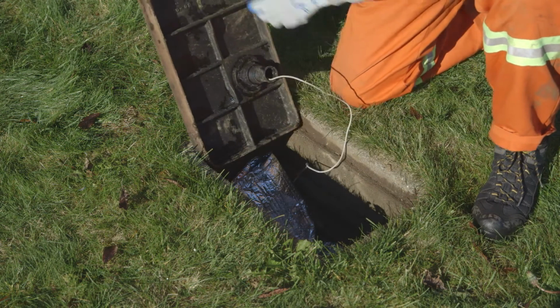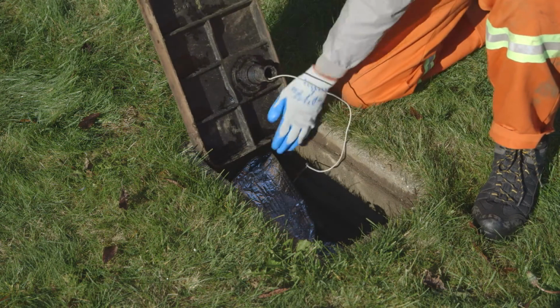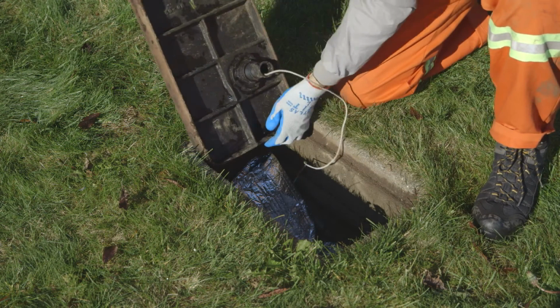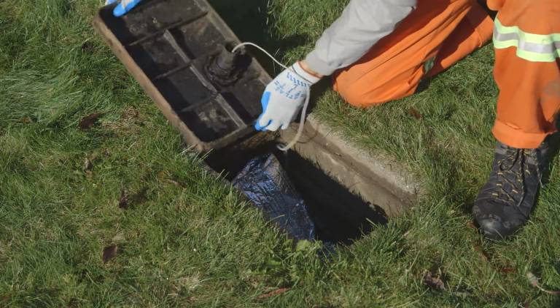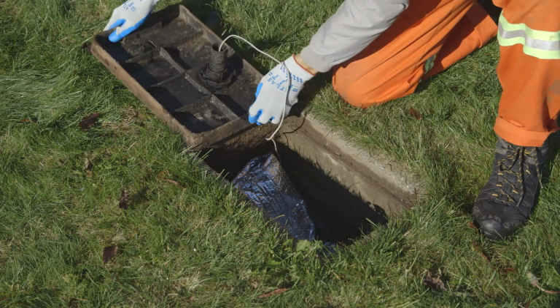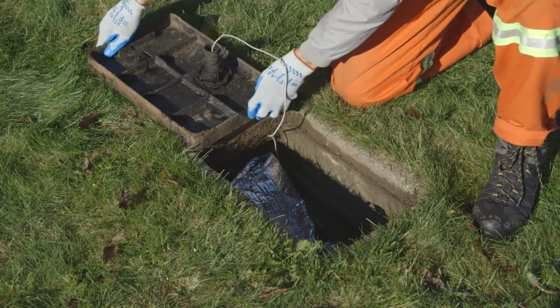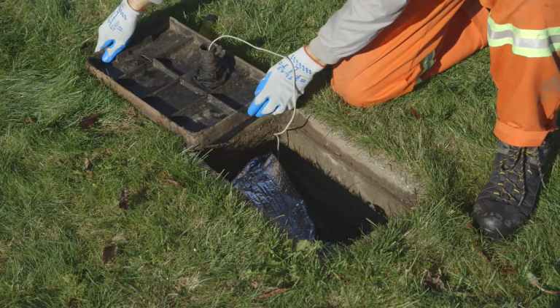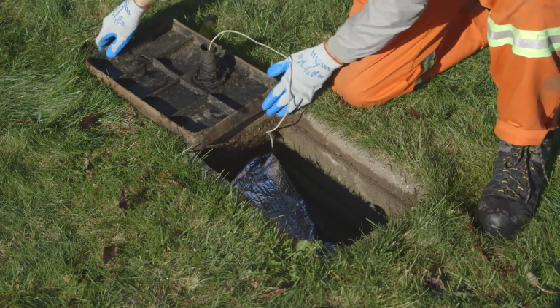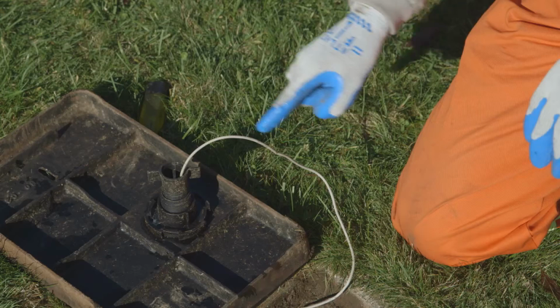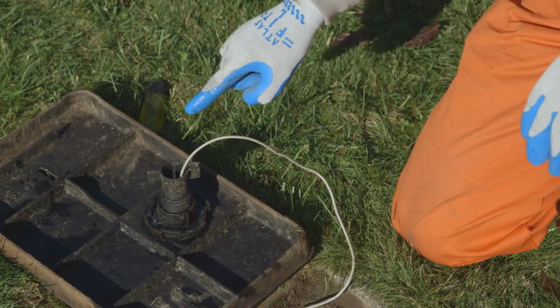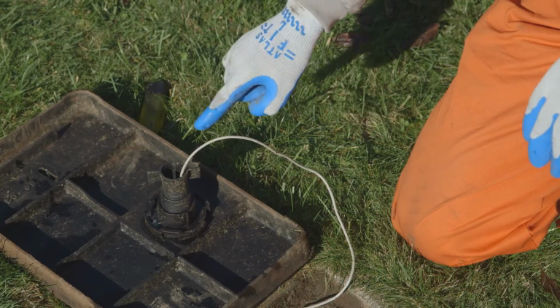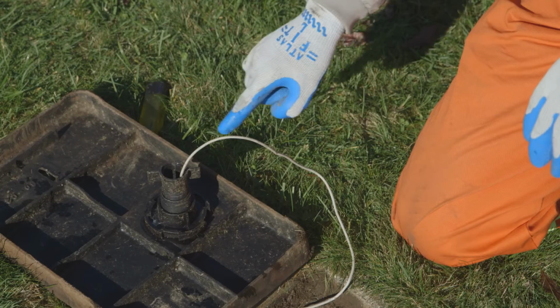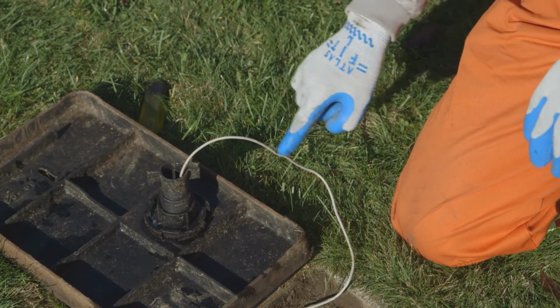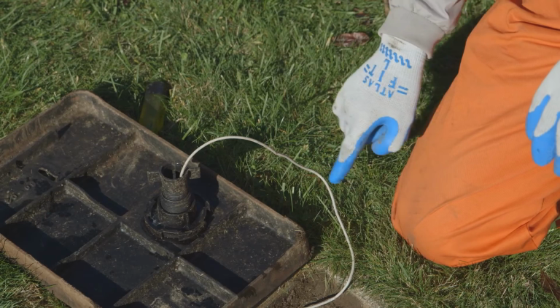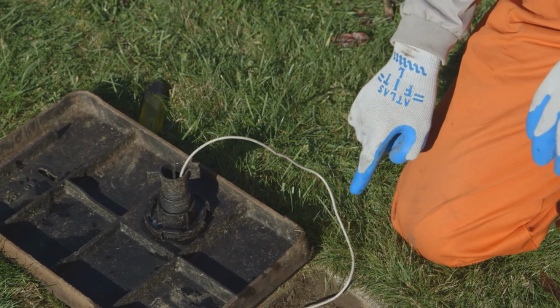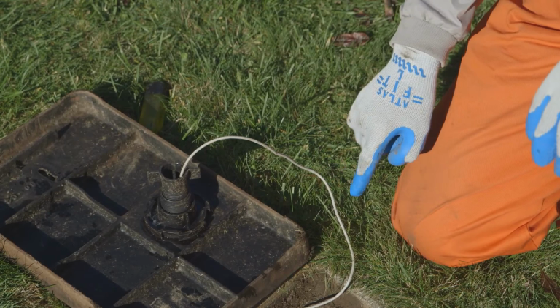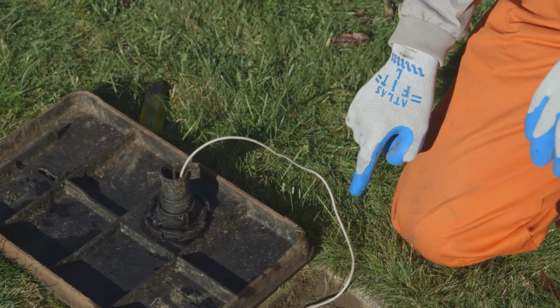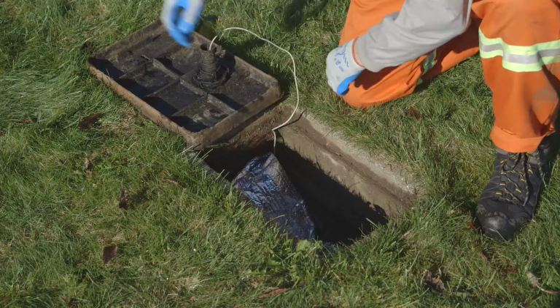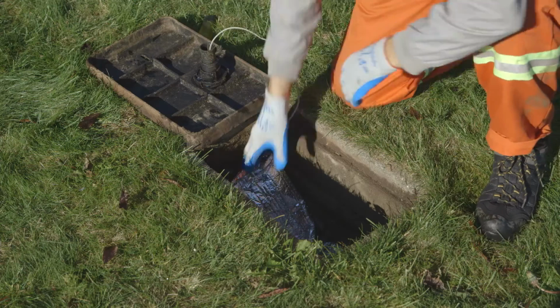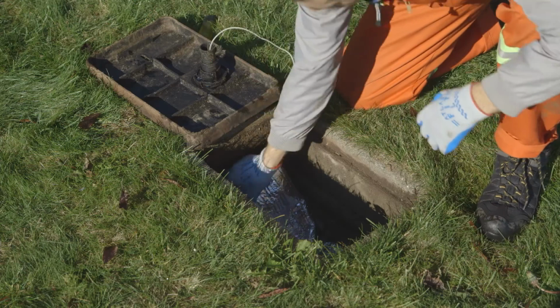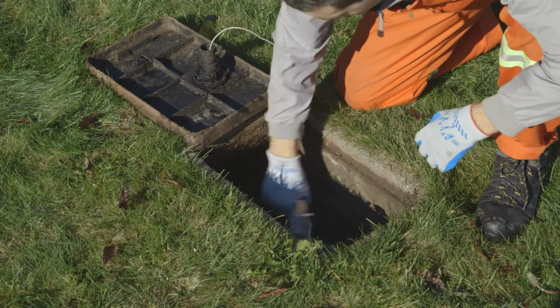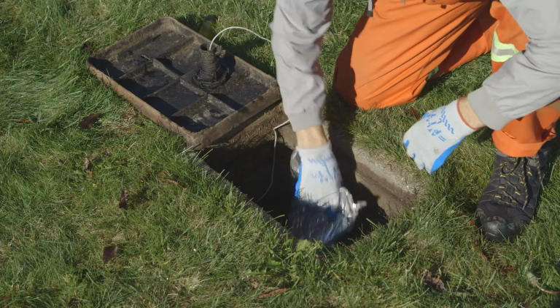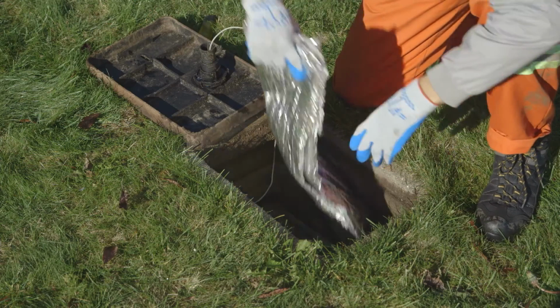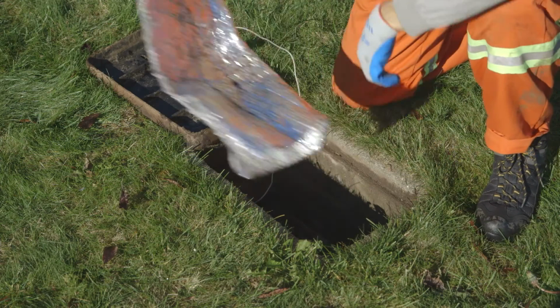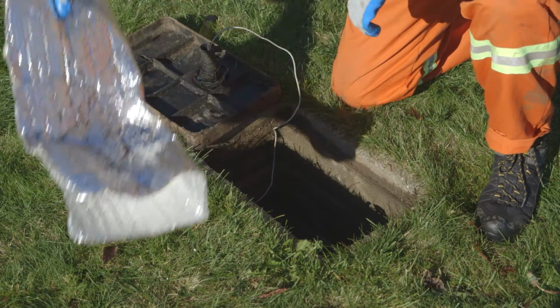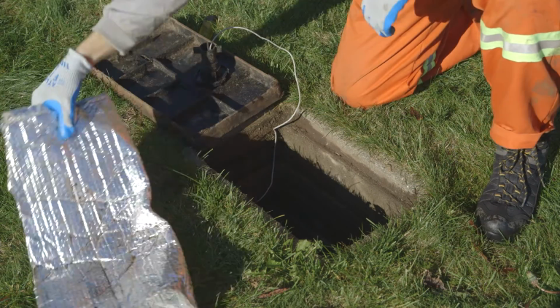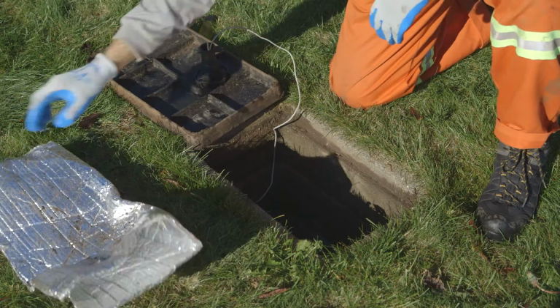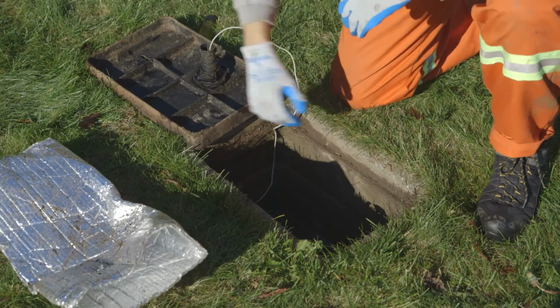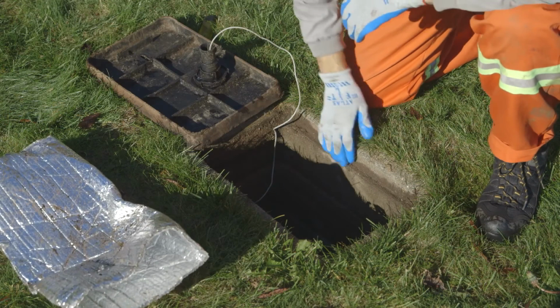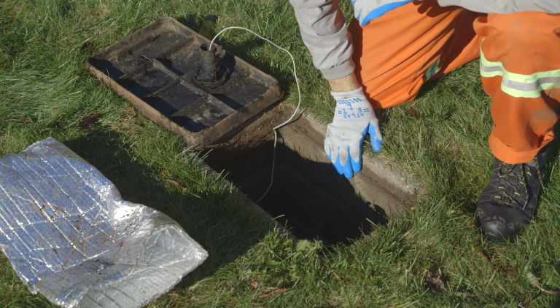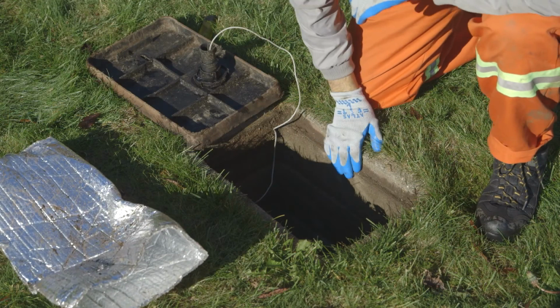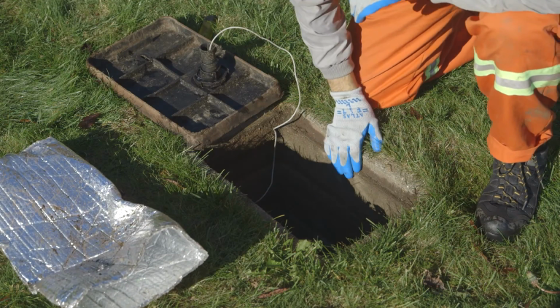Open the cover gently. There are small wires under here that need to remain connected. Once you remove the insulation and the cover is up, you can see your water meter.